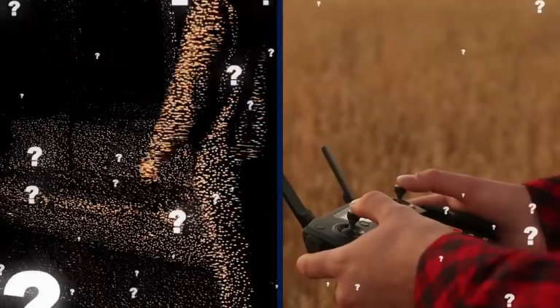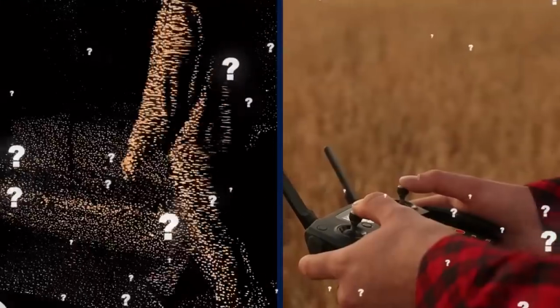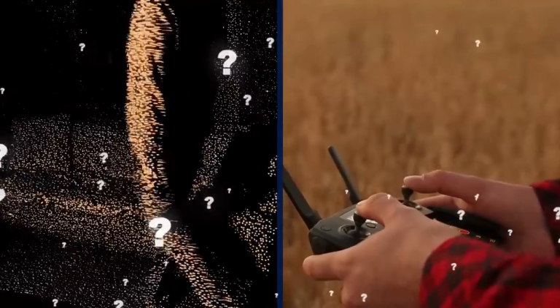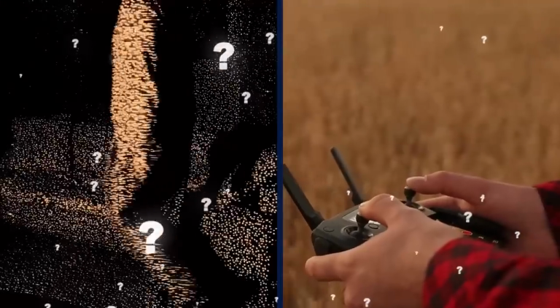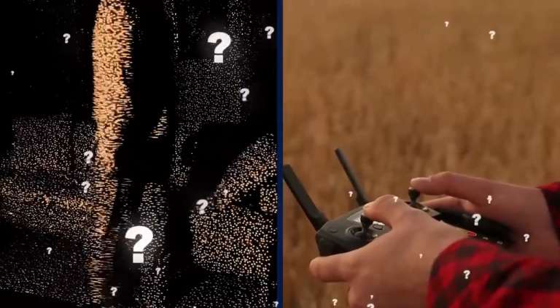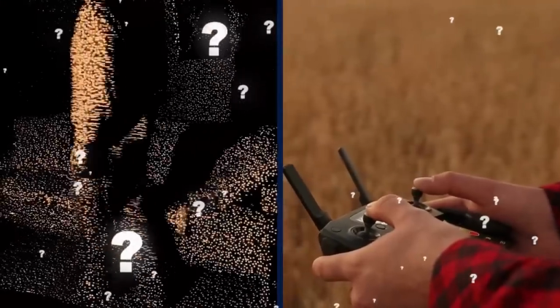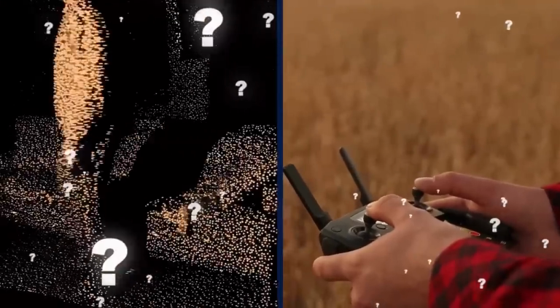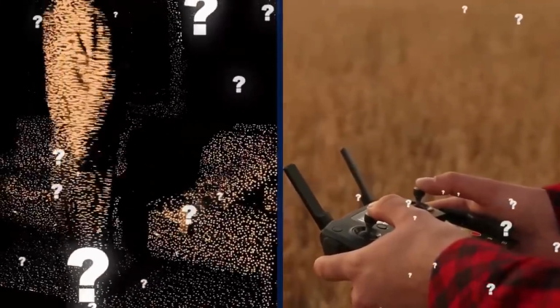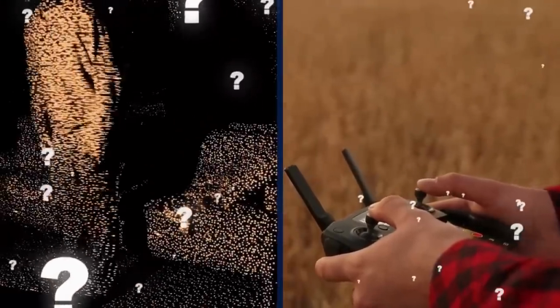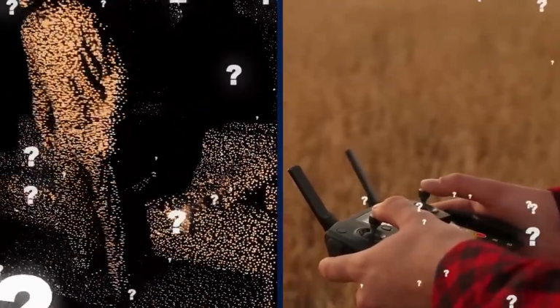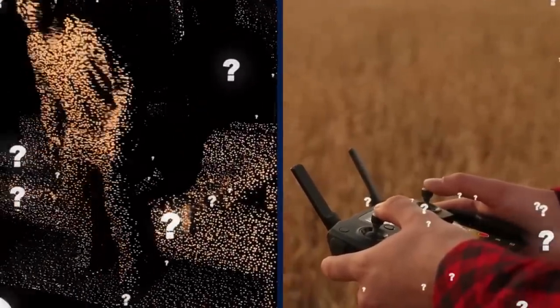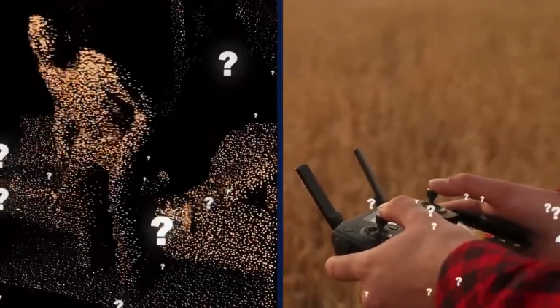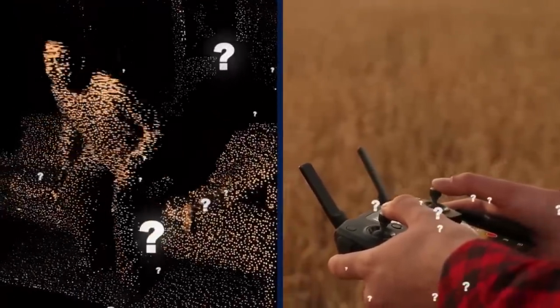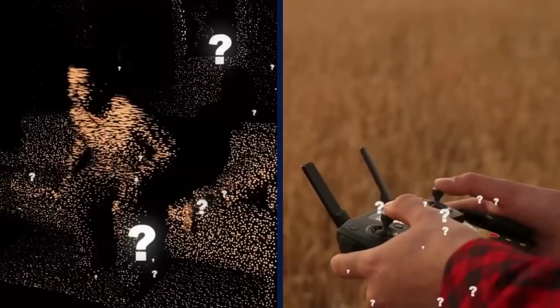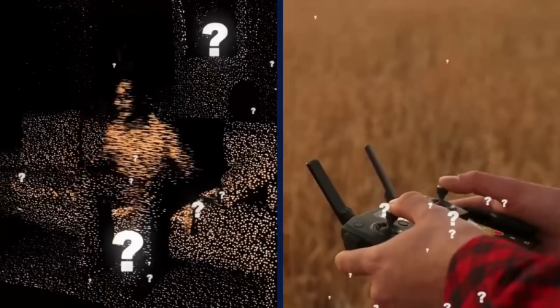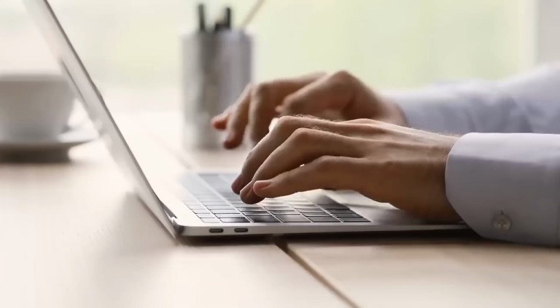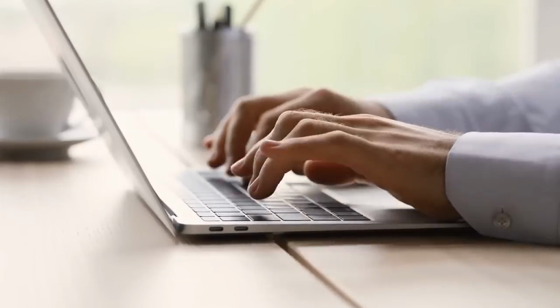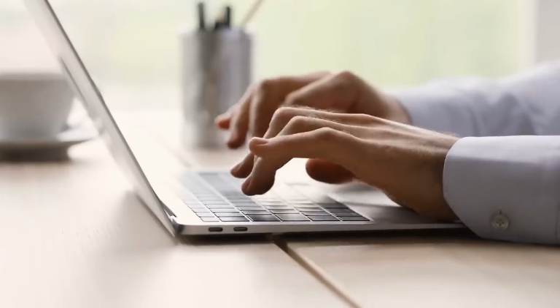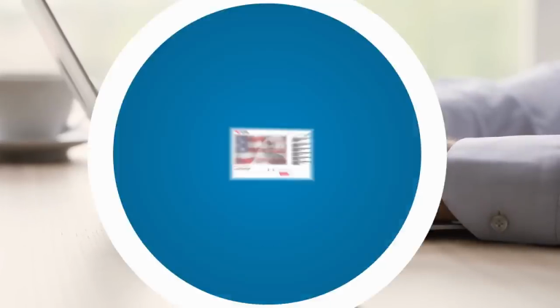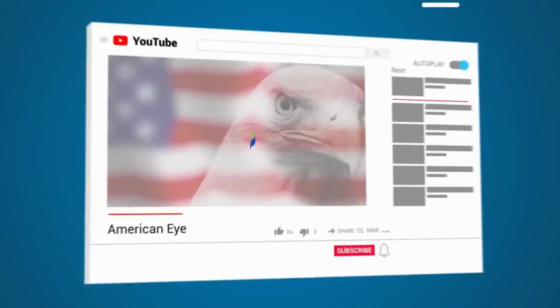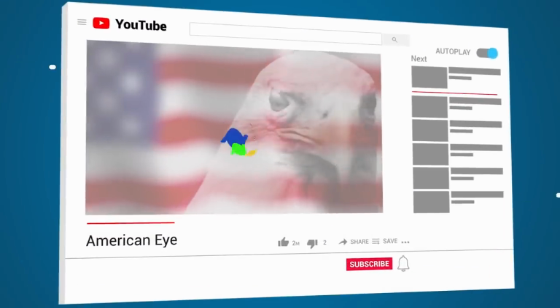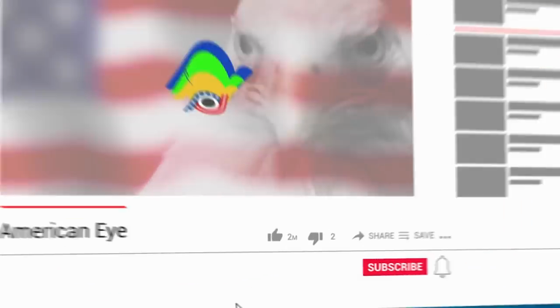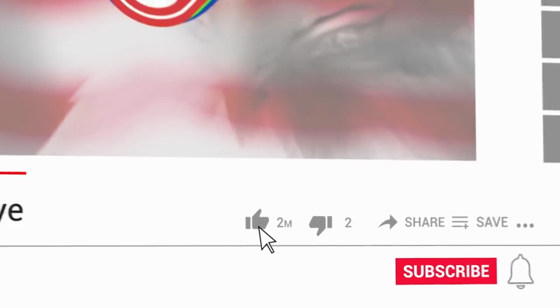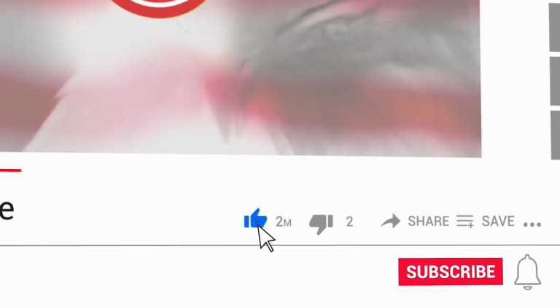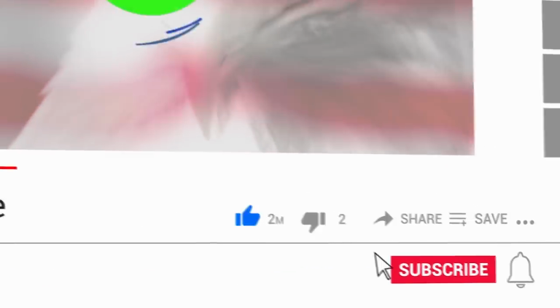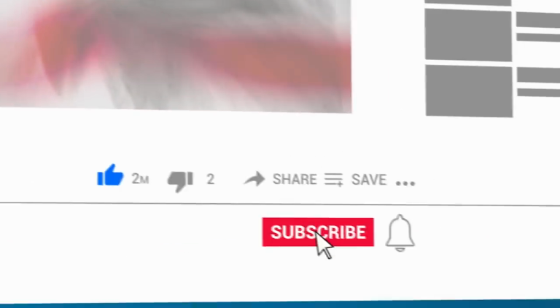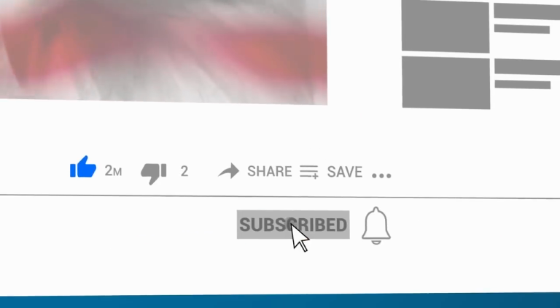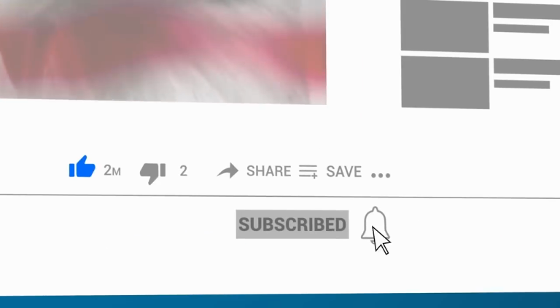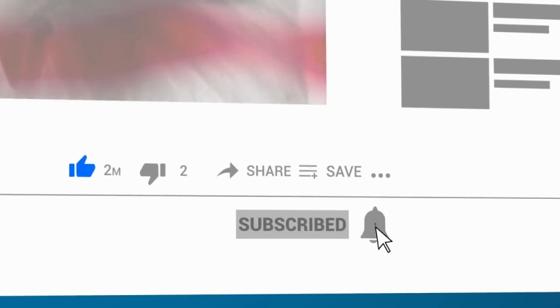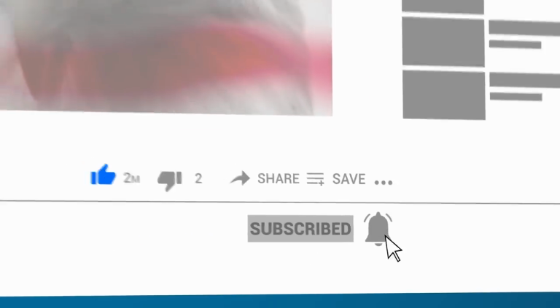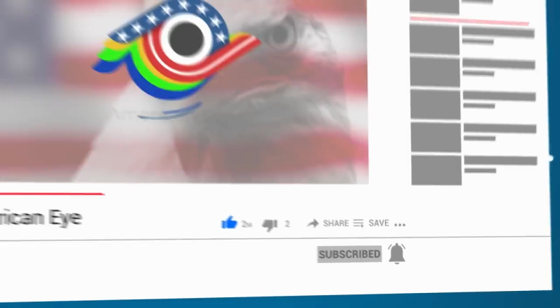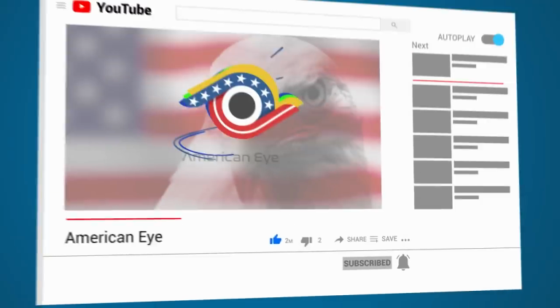Would you rather own night vision goggles or a tiny drone? Let us know in the comment section below and hit that subscribe button while you're at it.